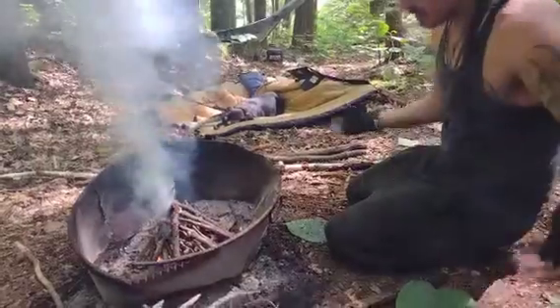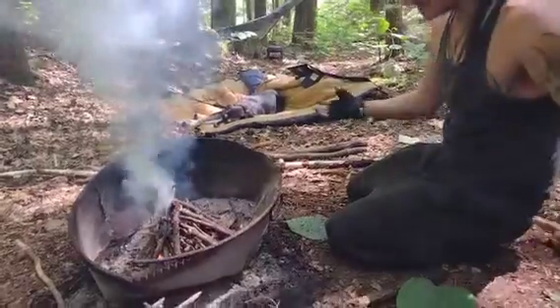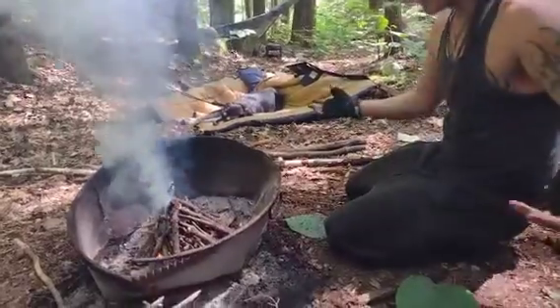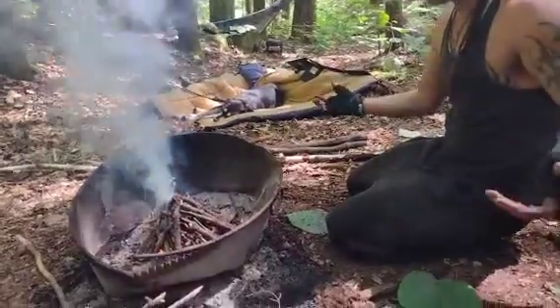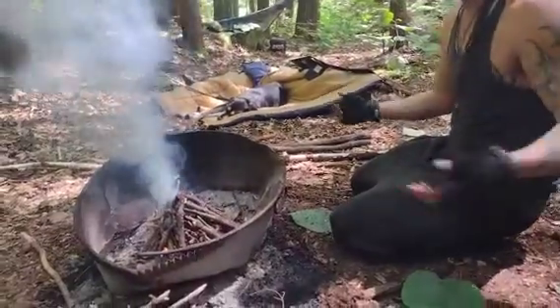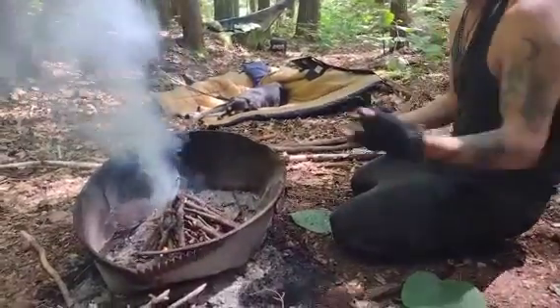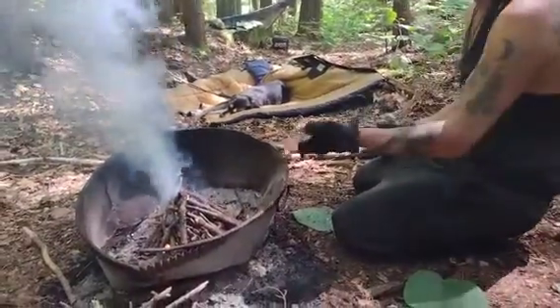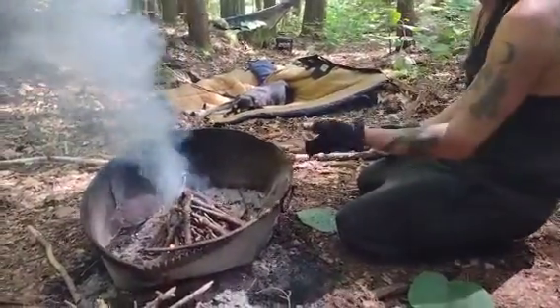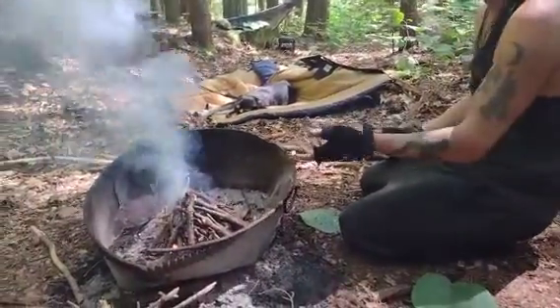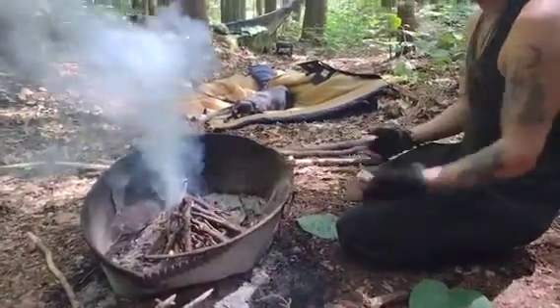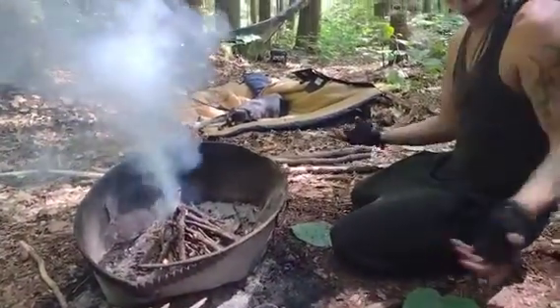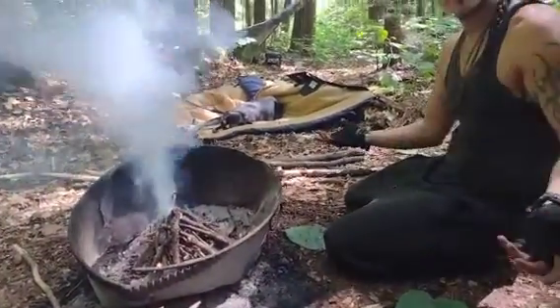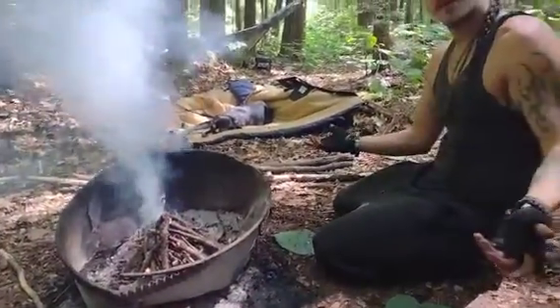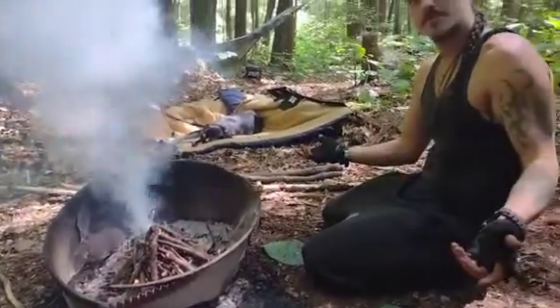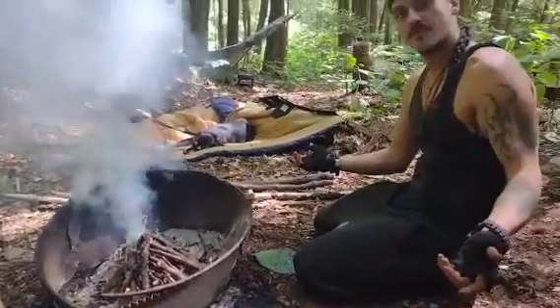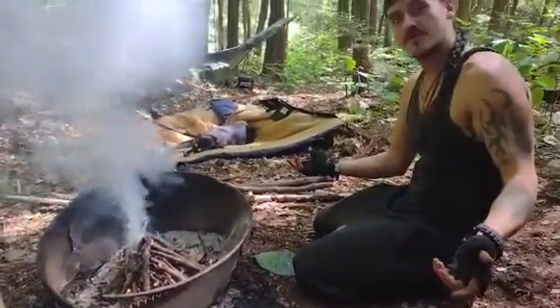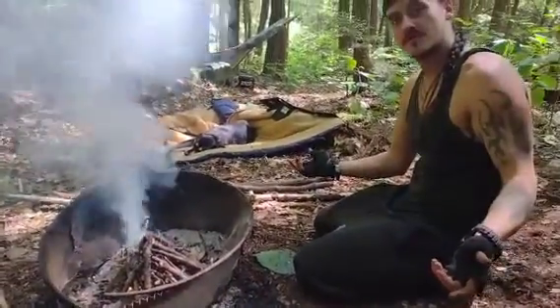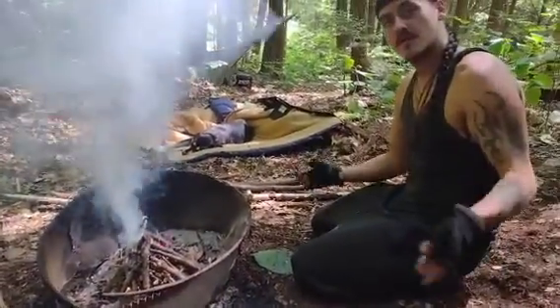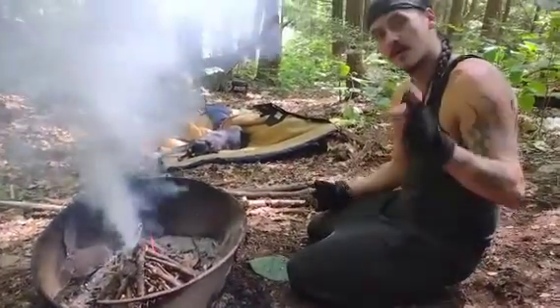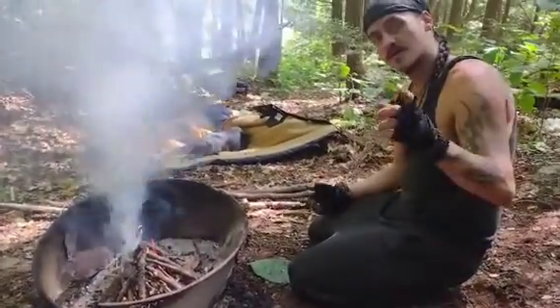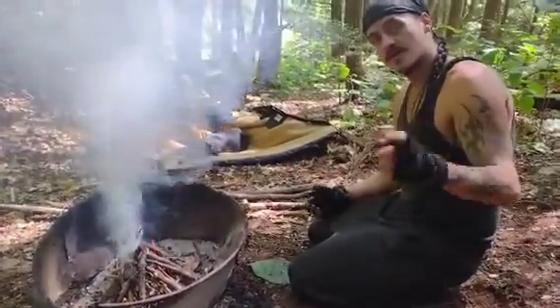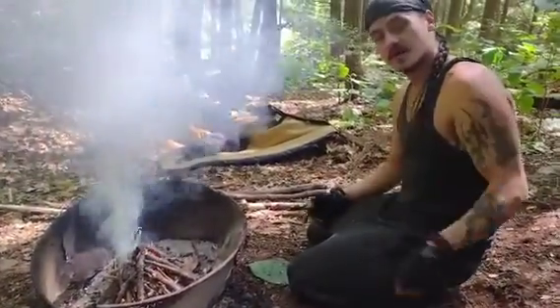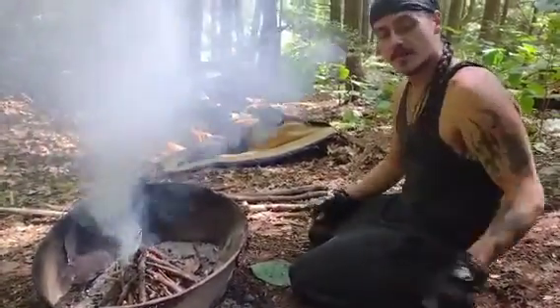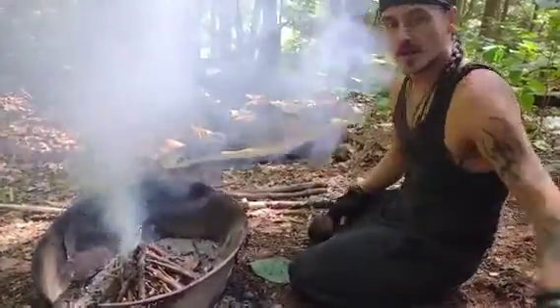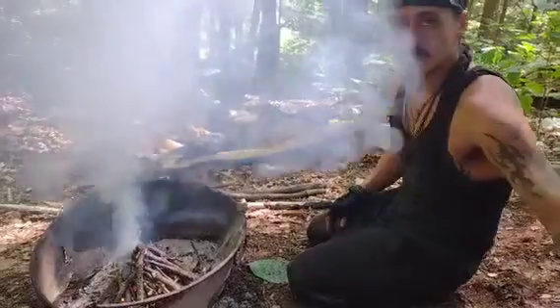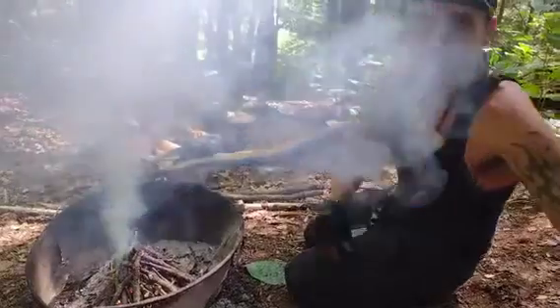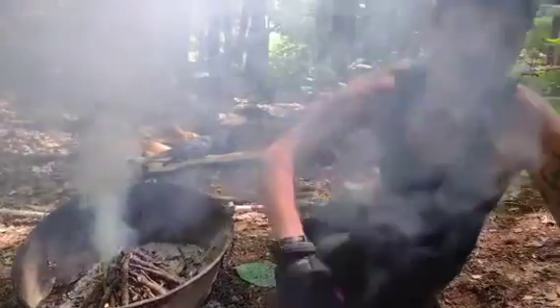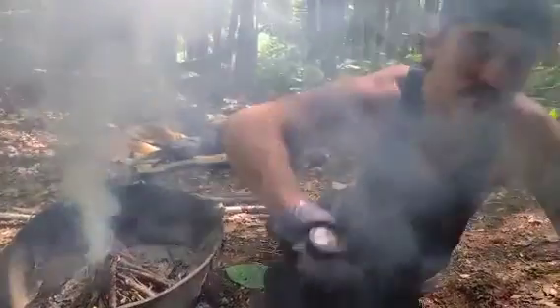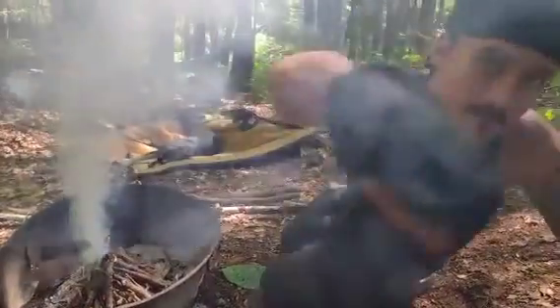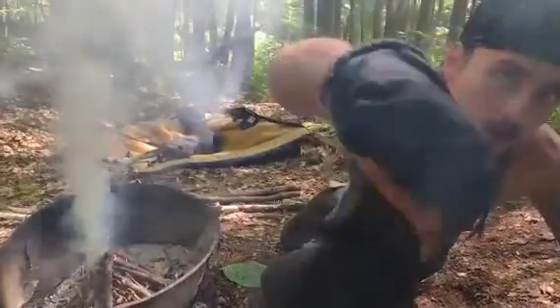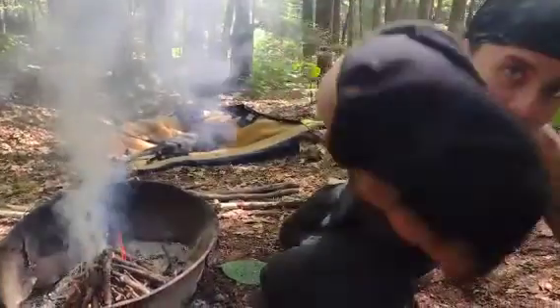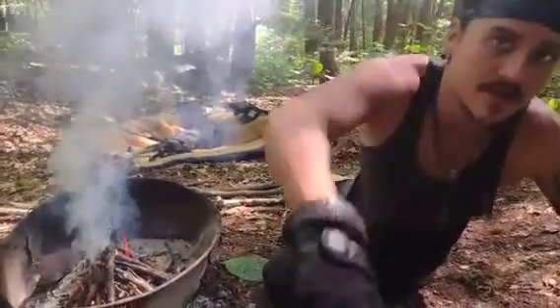But there you go - fire's started. We're ready to make some breakfast. Until next time, get out there, be a native. Go Beast!